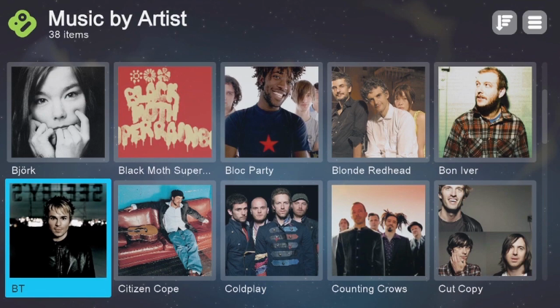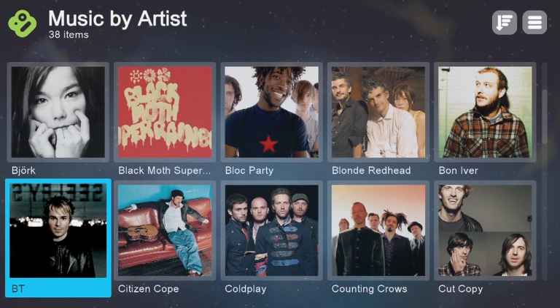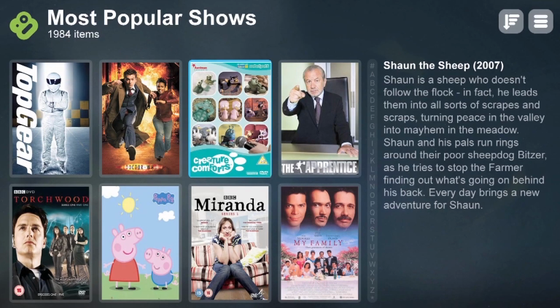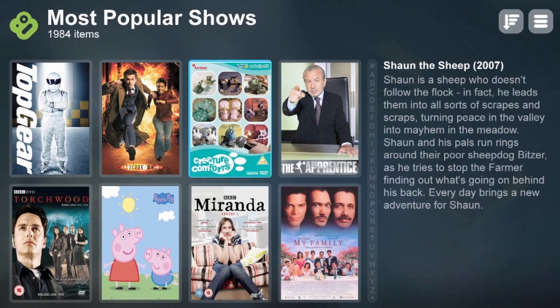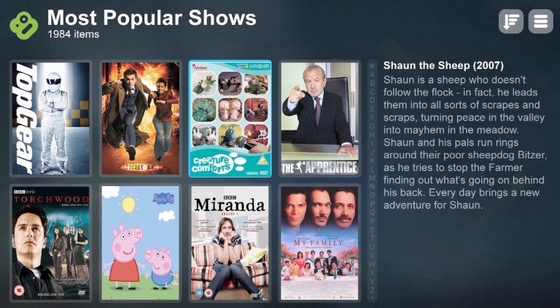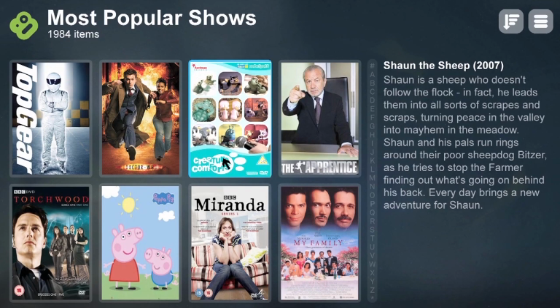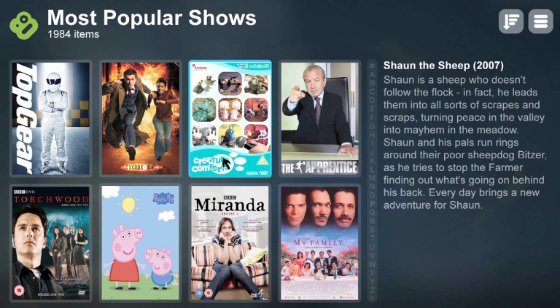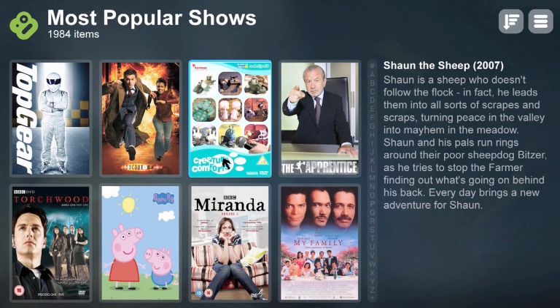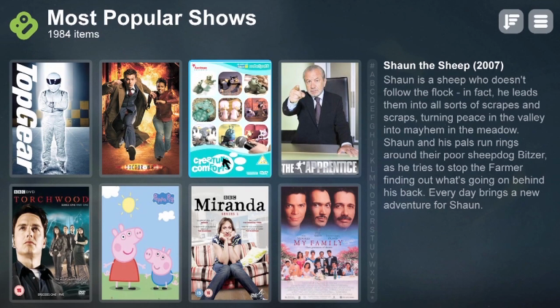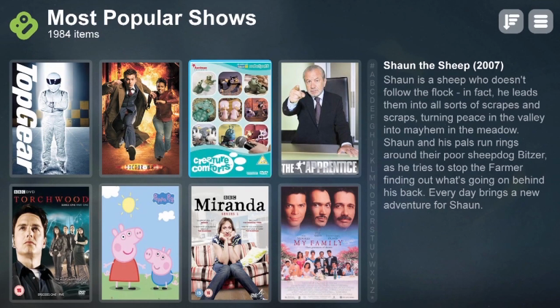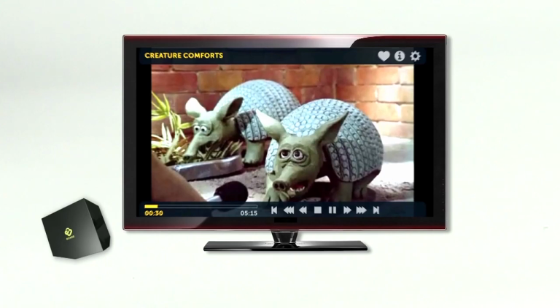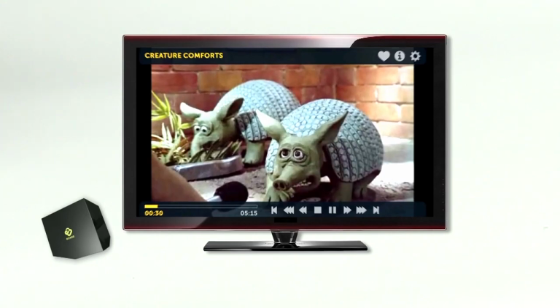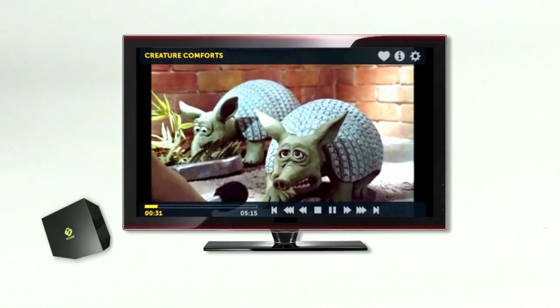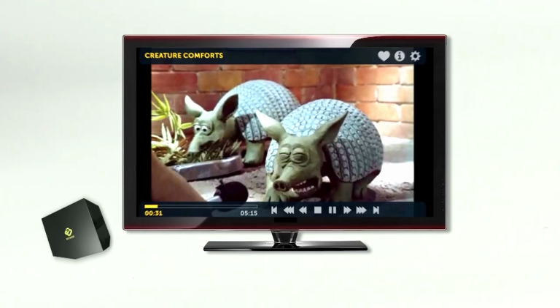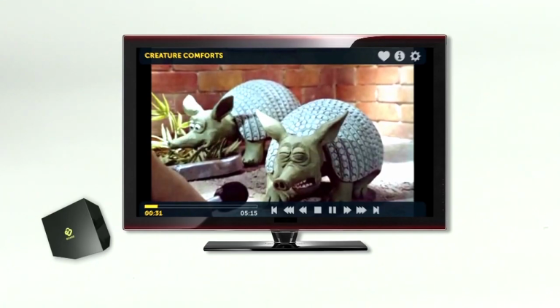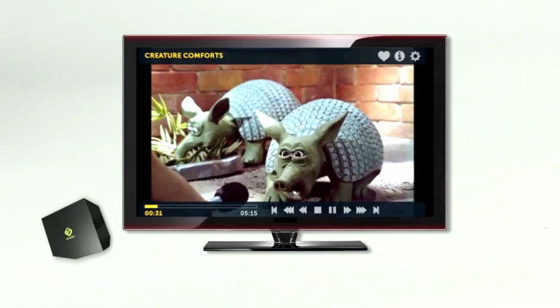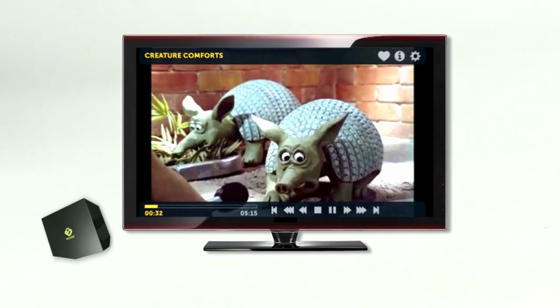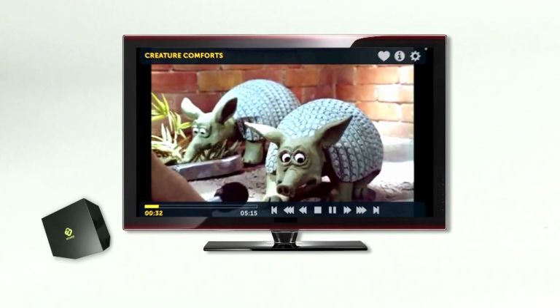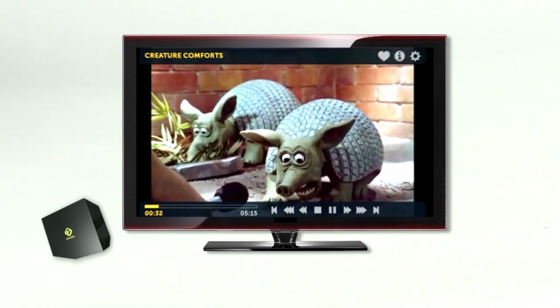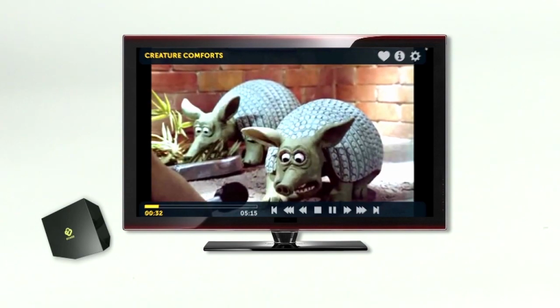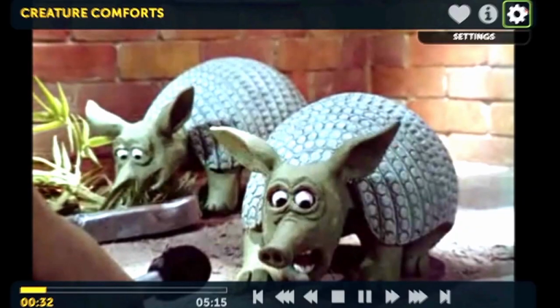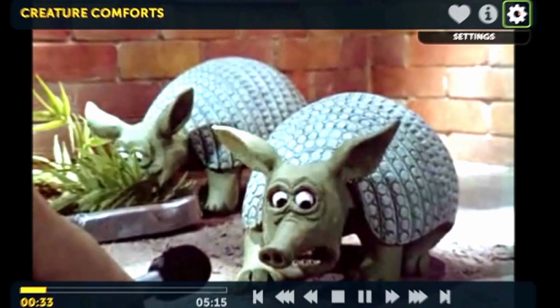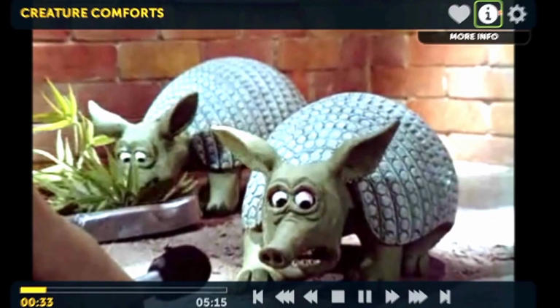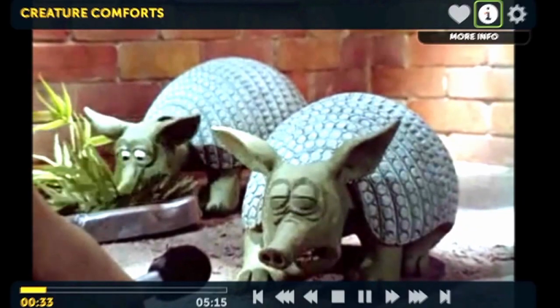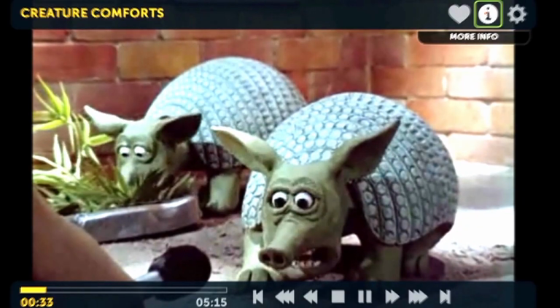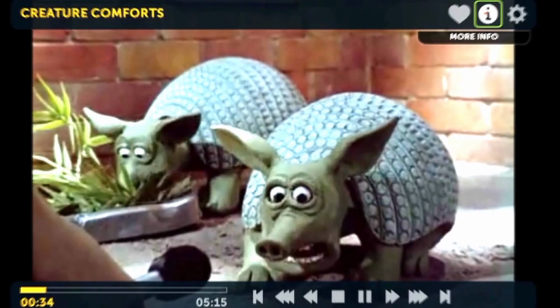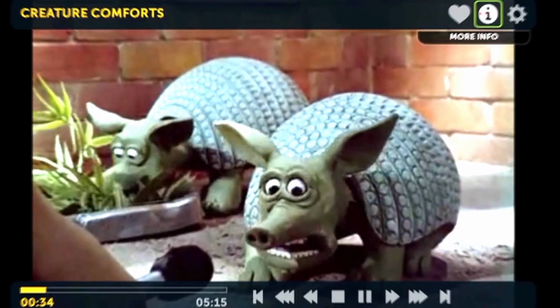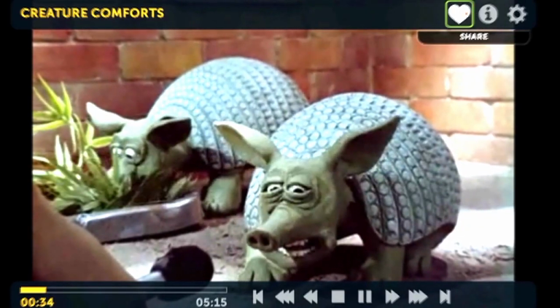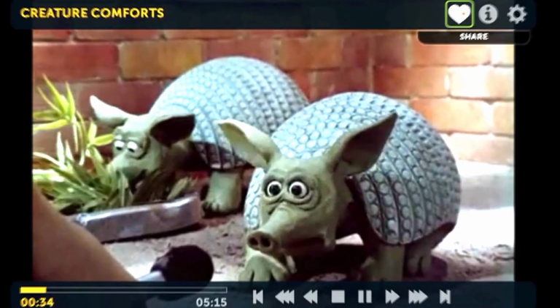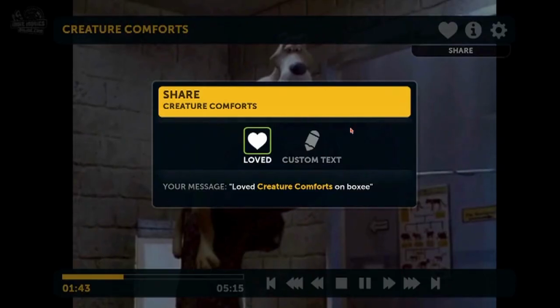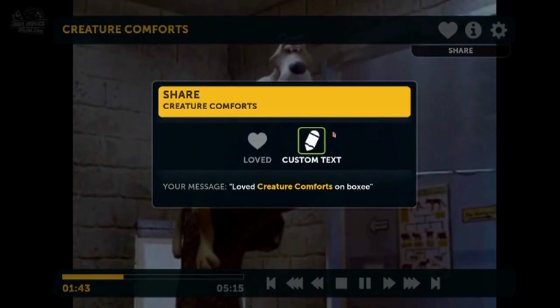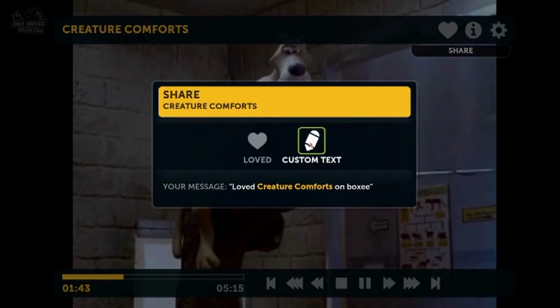Find something you love, share and enjoy with your friends, and likewise, get recommendations via Facebook and Twitter.